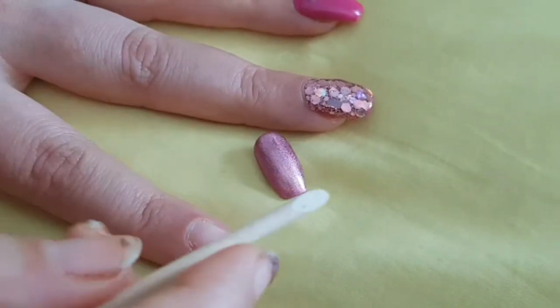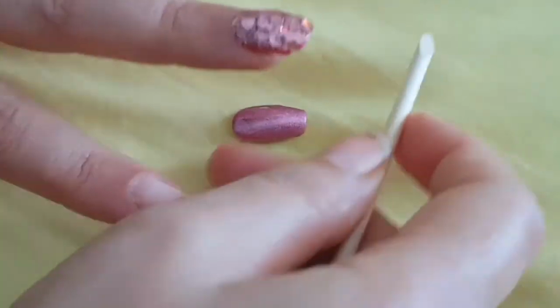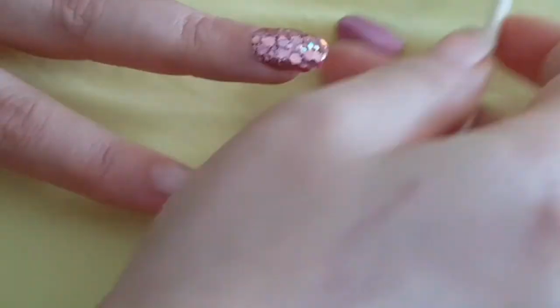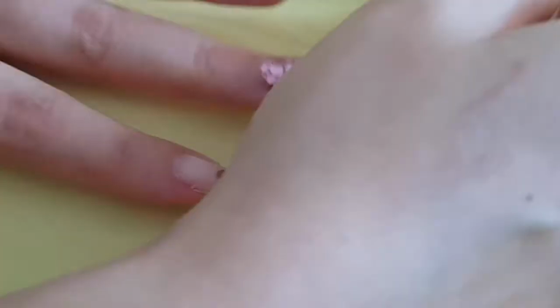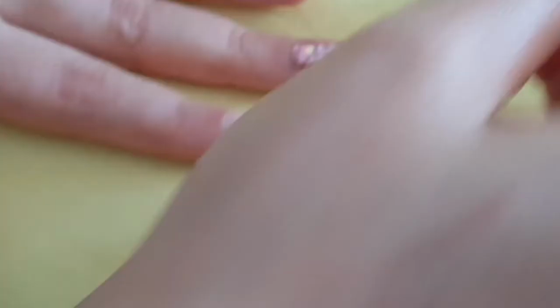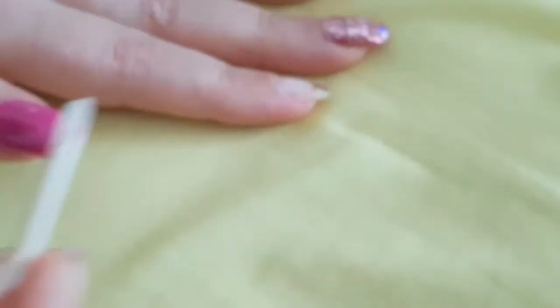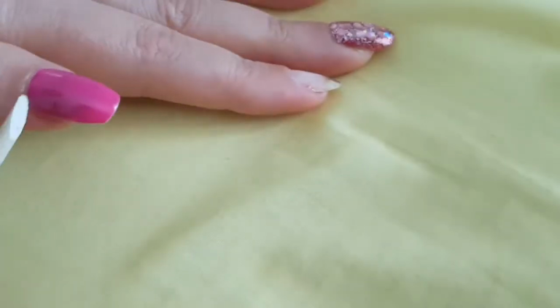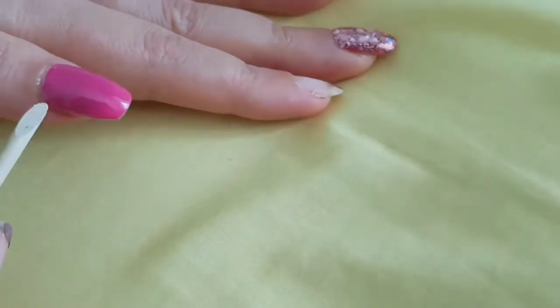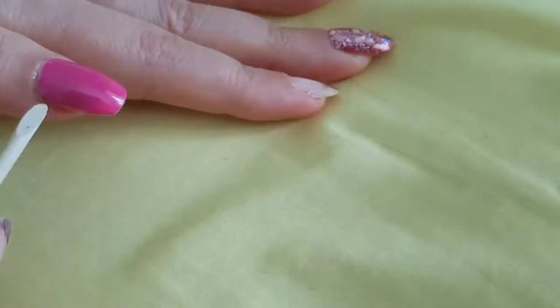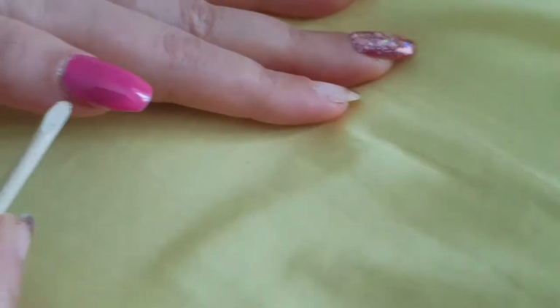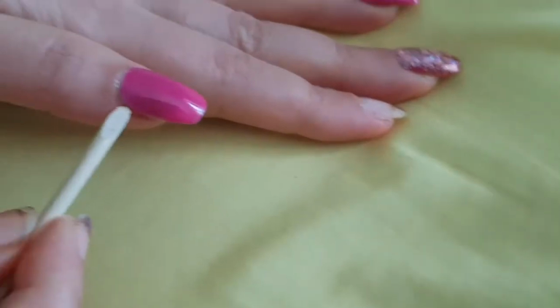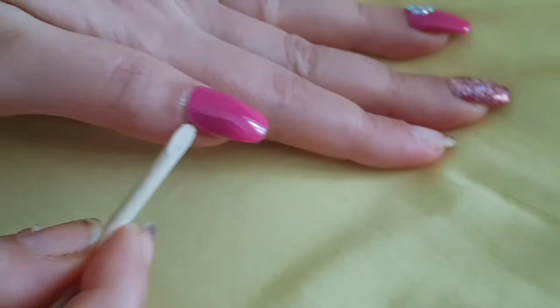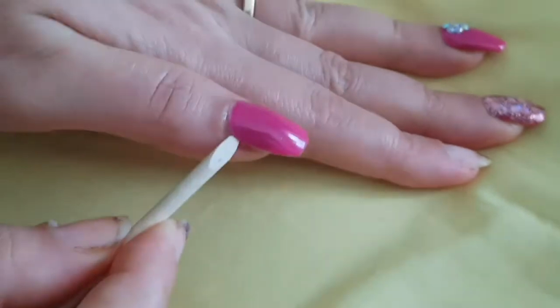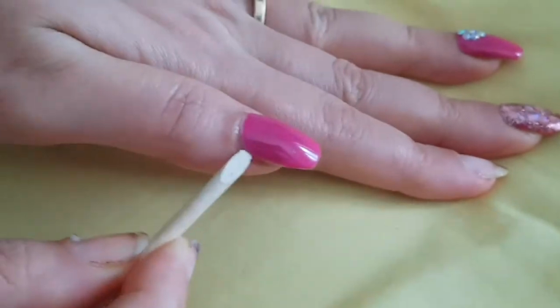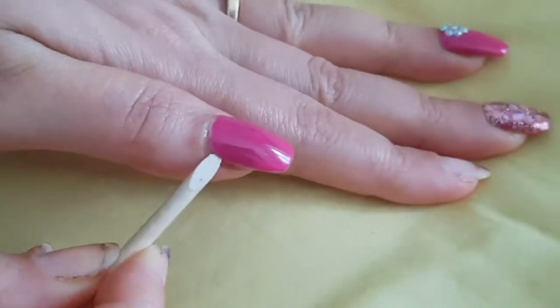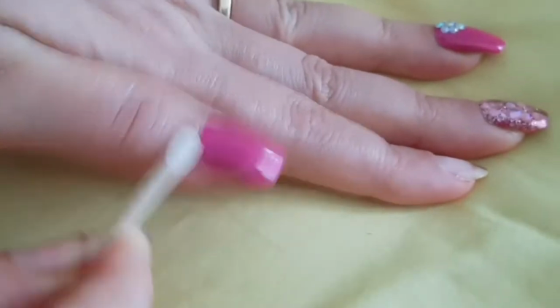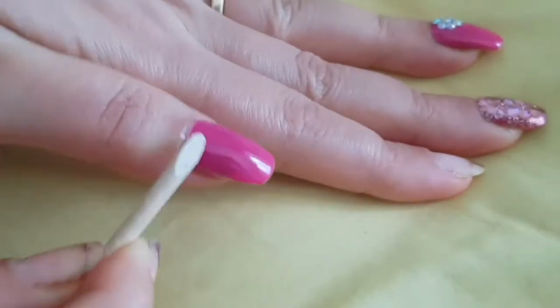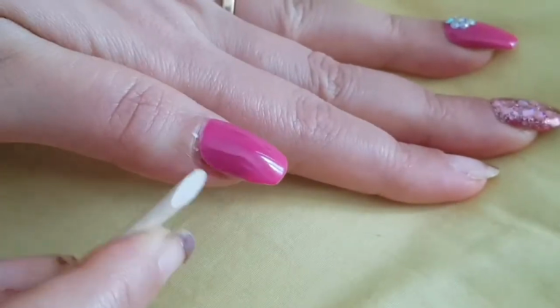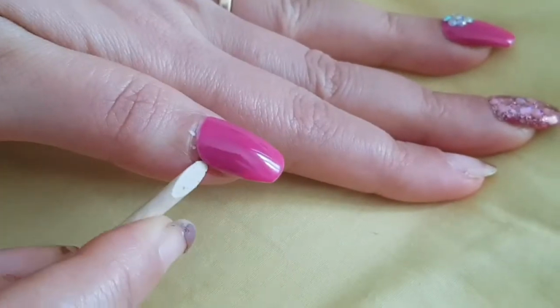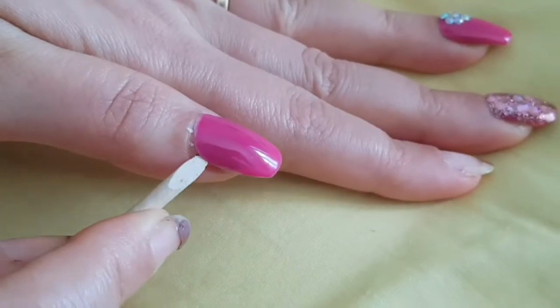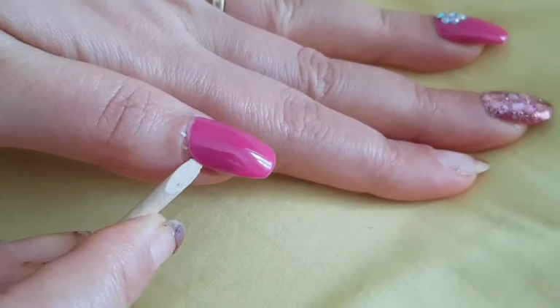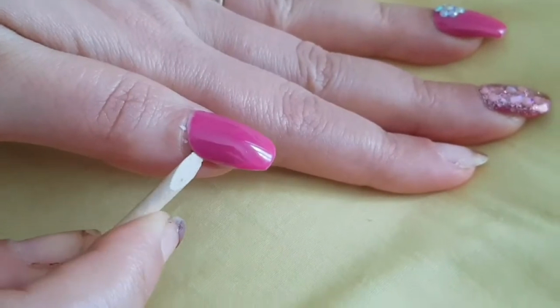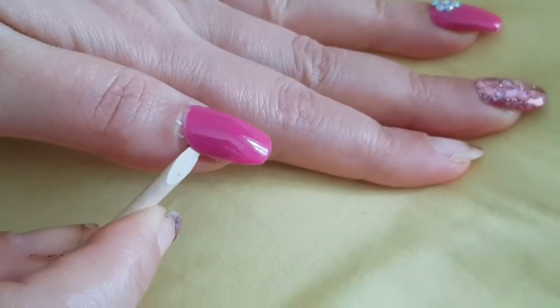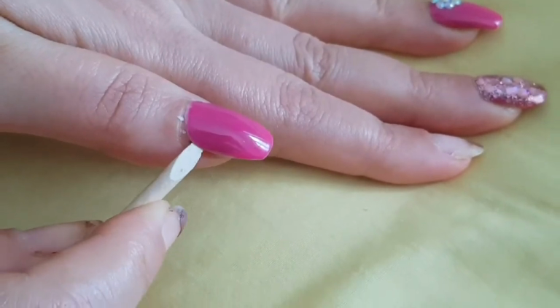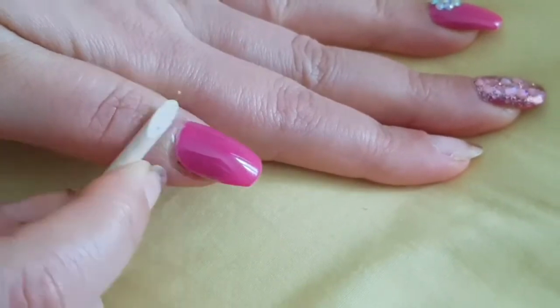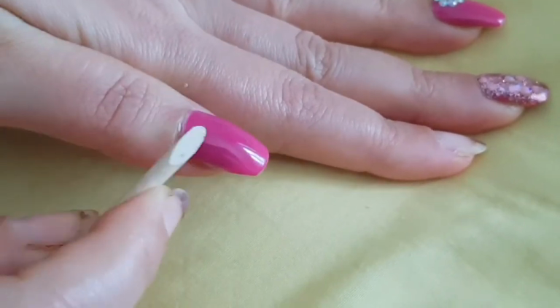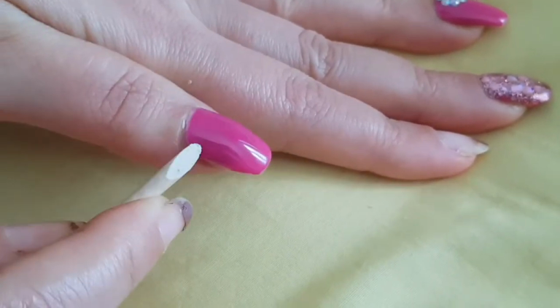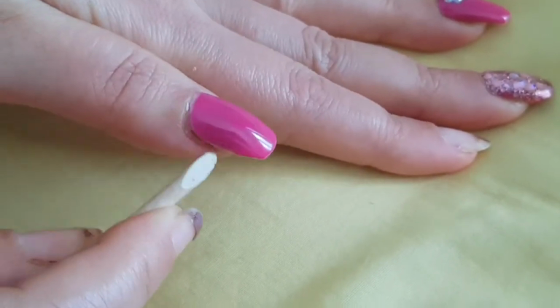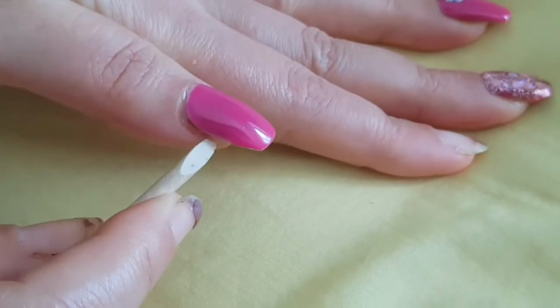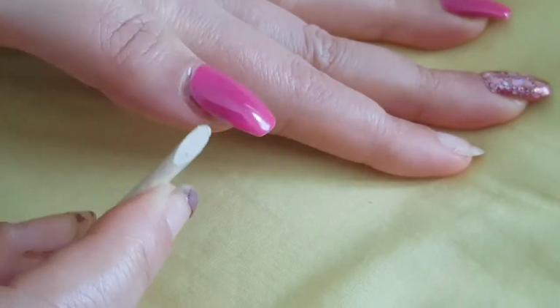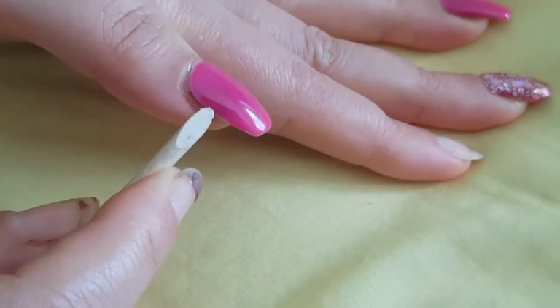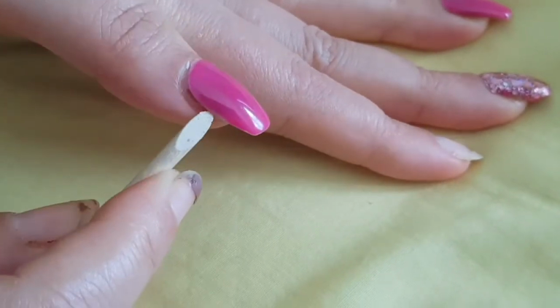Like this, you have to proceed with the rest of the nails.